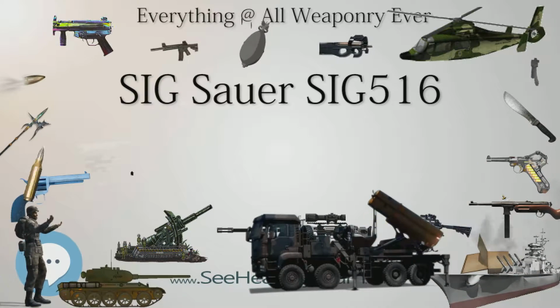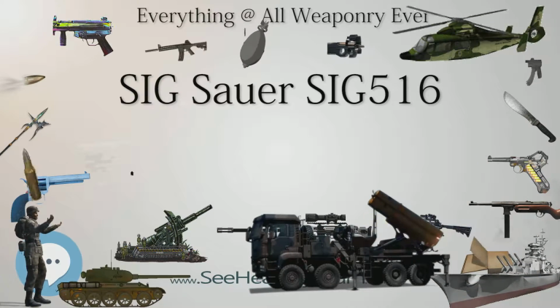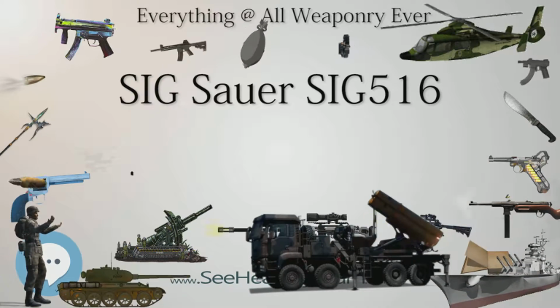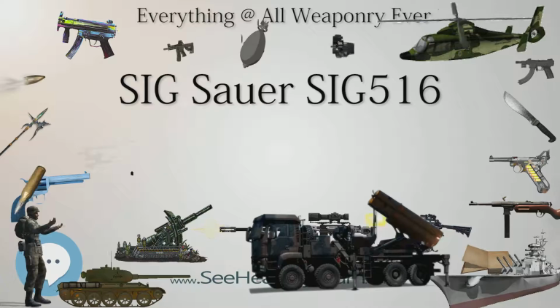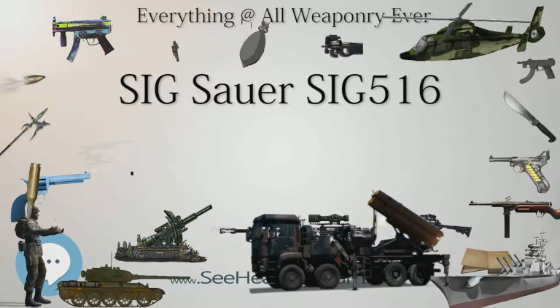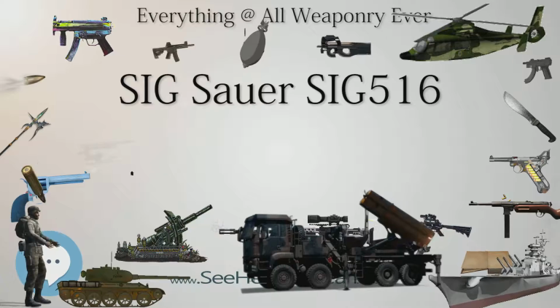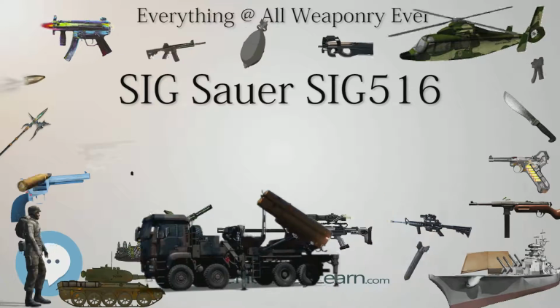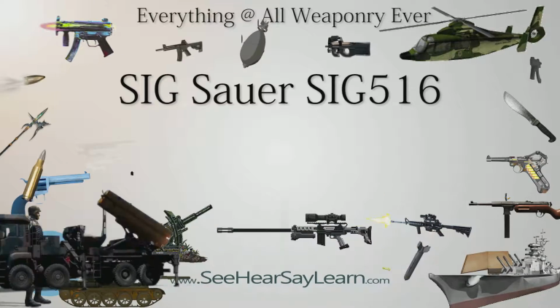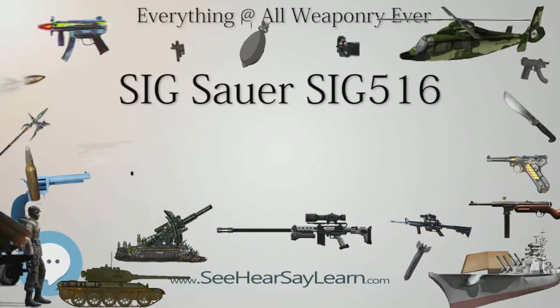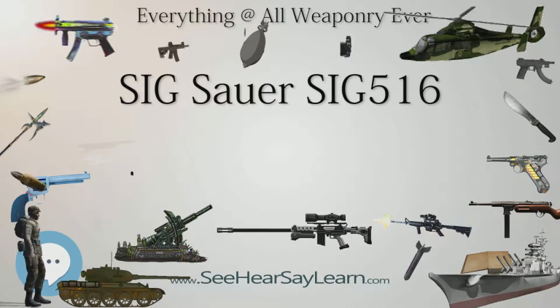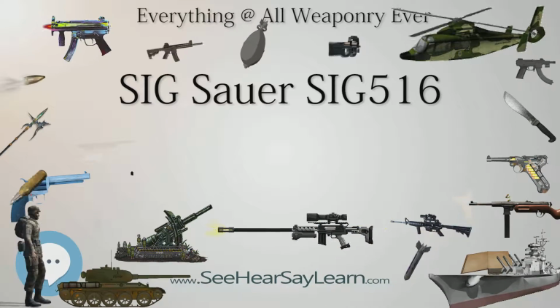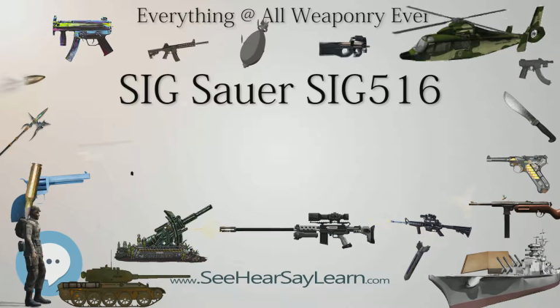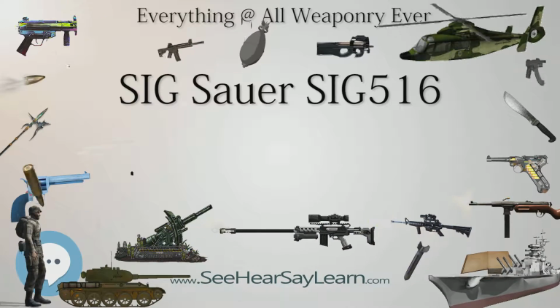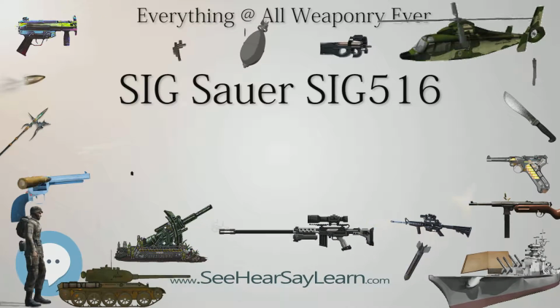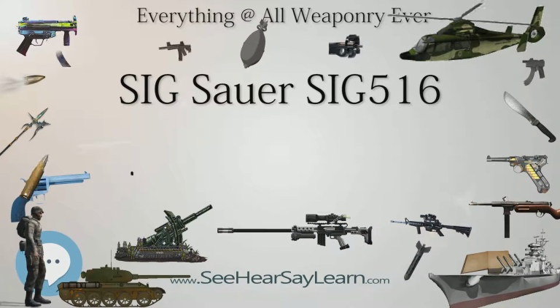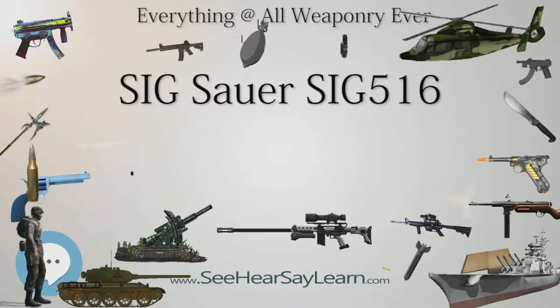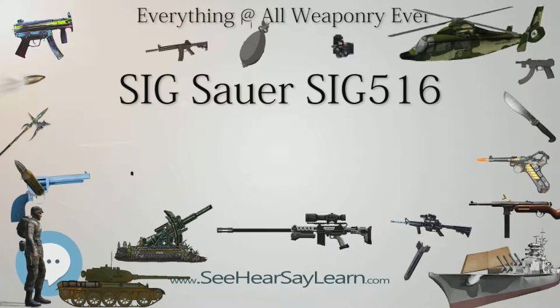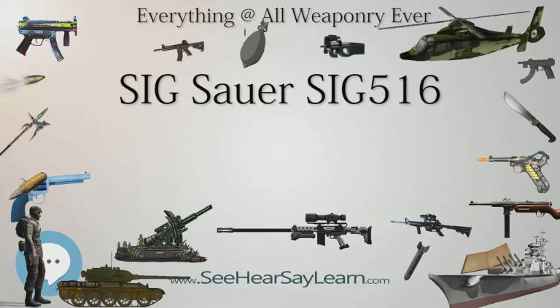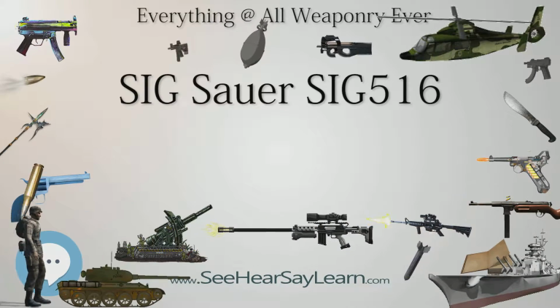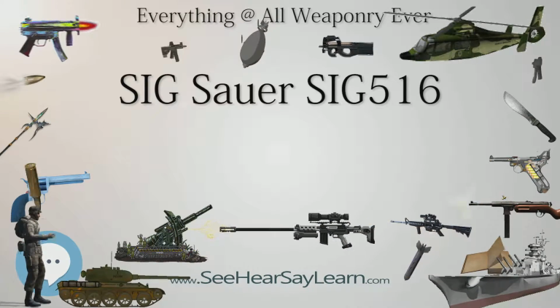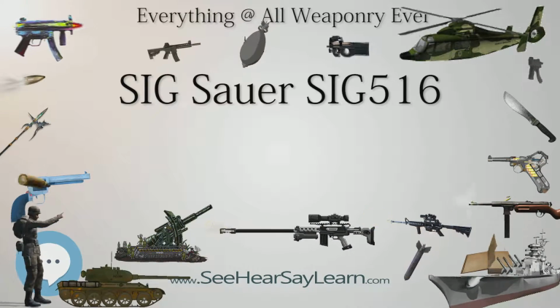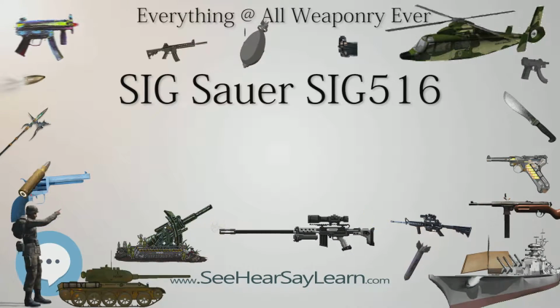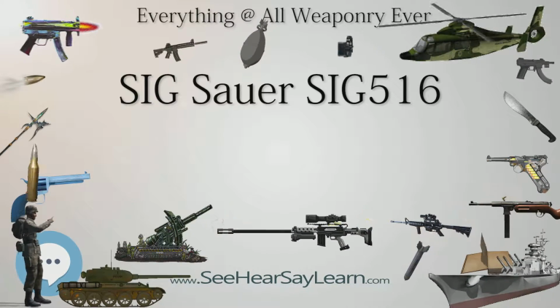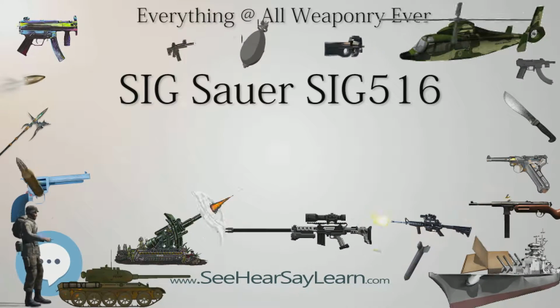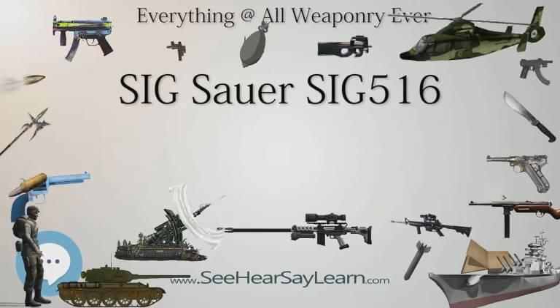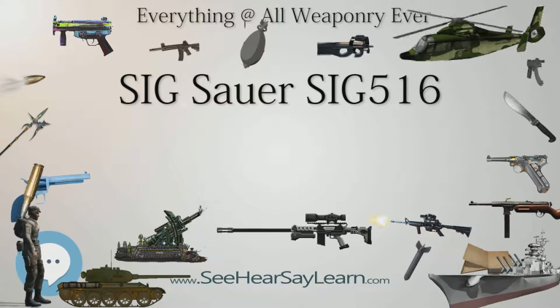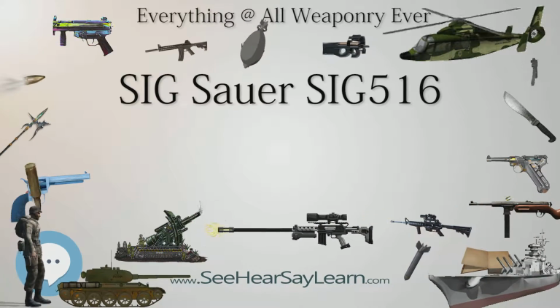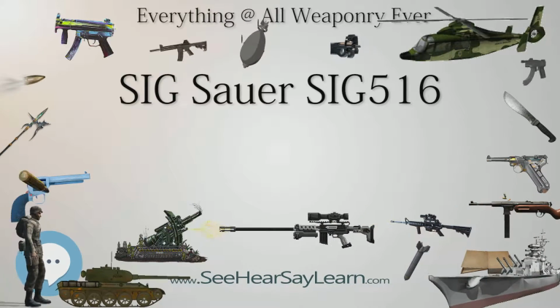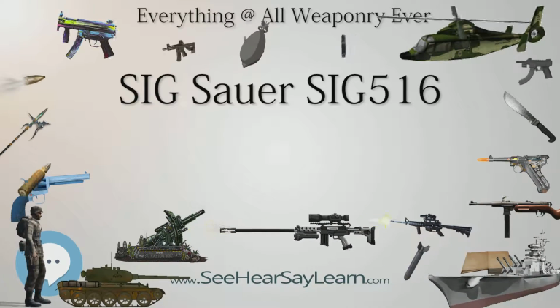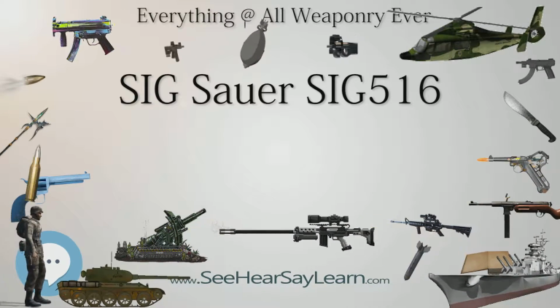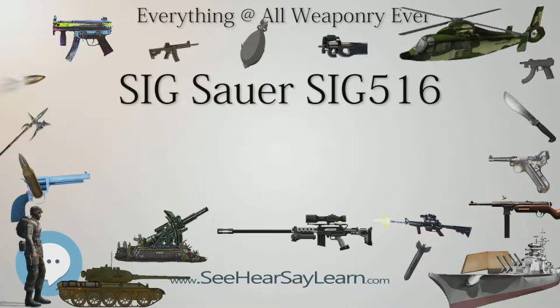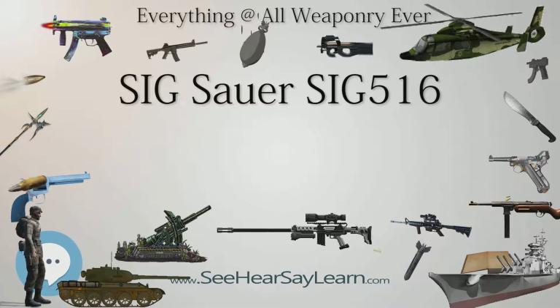Alternatively, a left-handed shooter may release the bolt by pulling the charging handle a short distance to the rear.